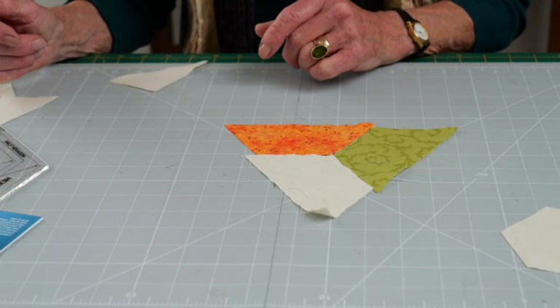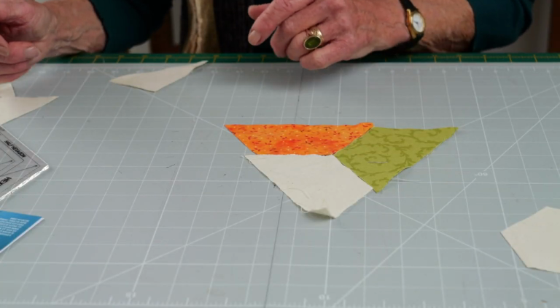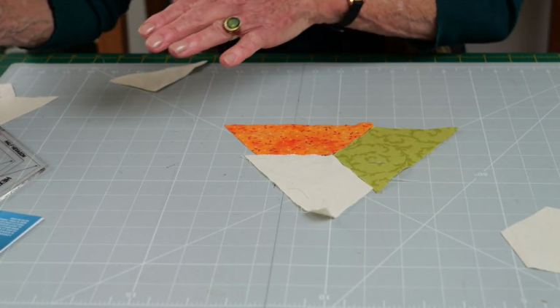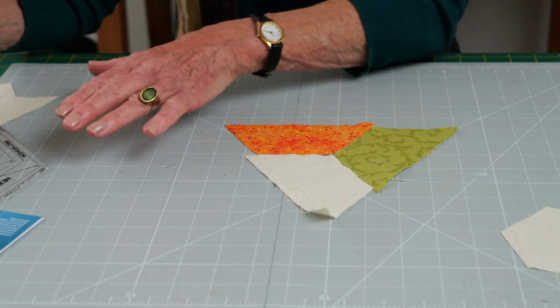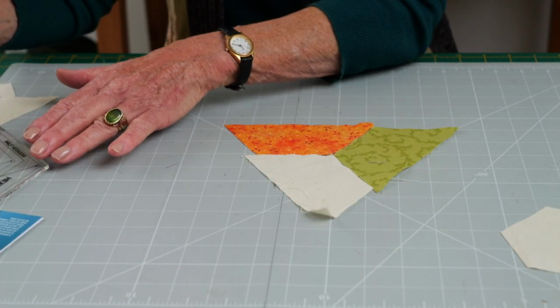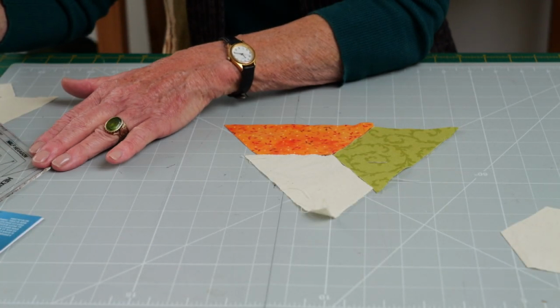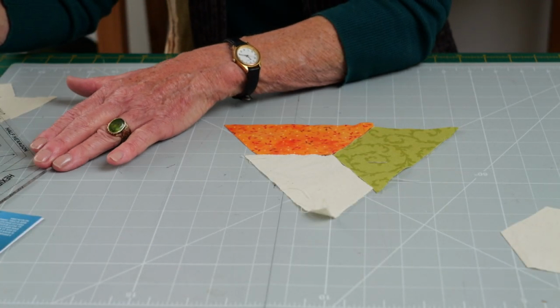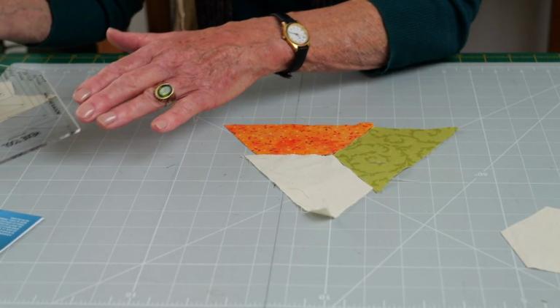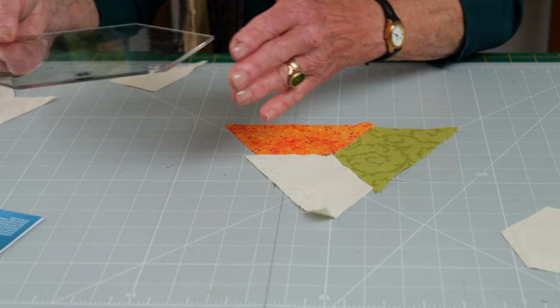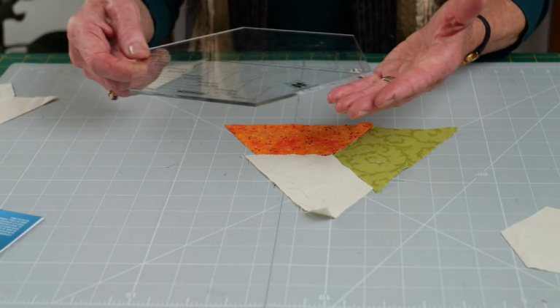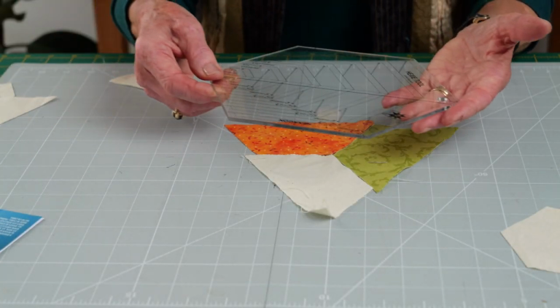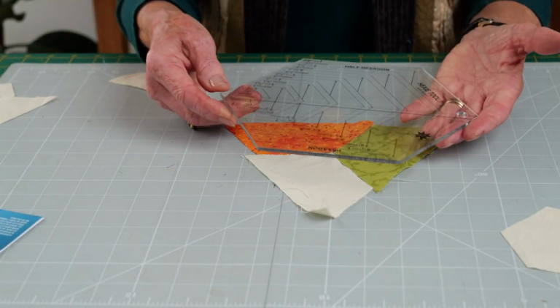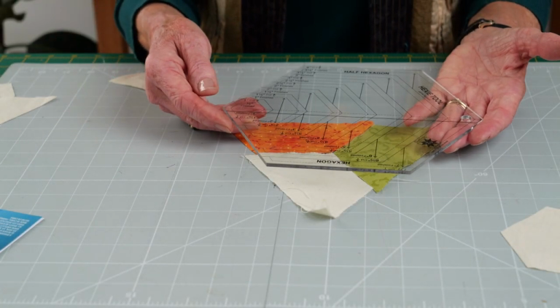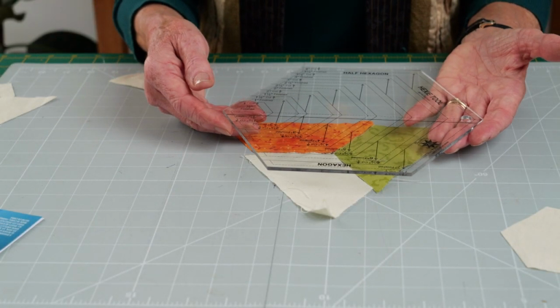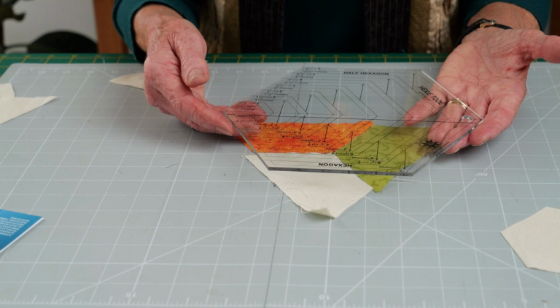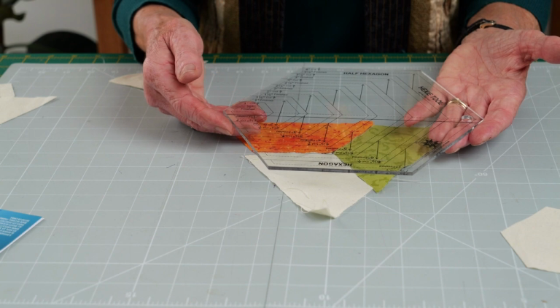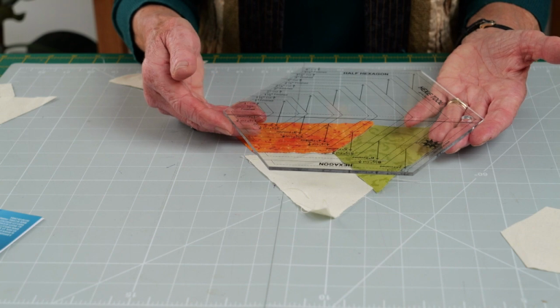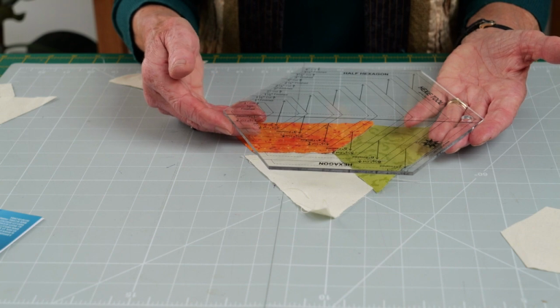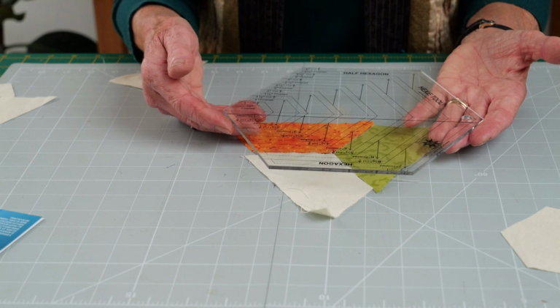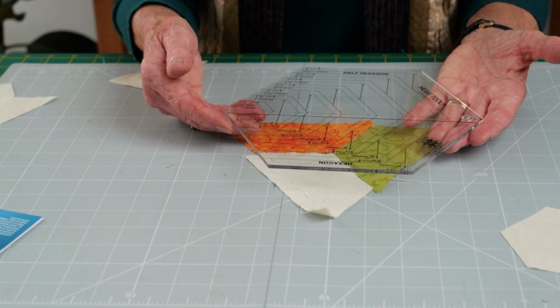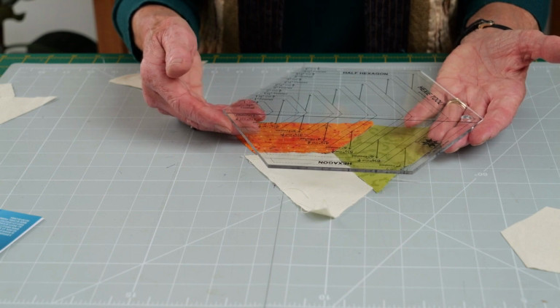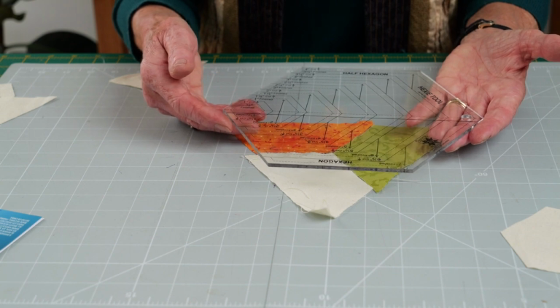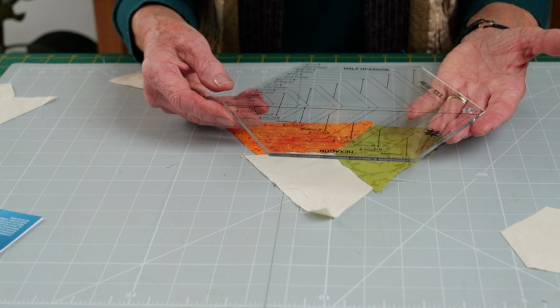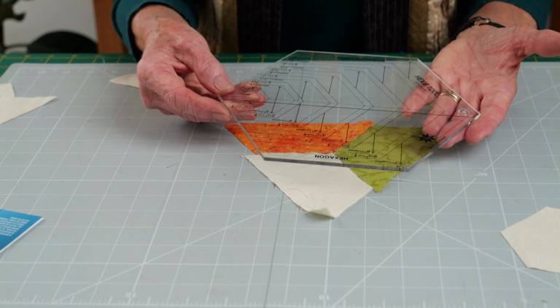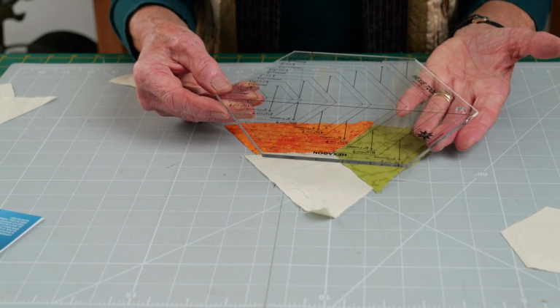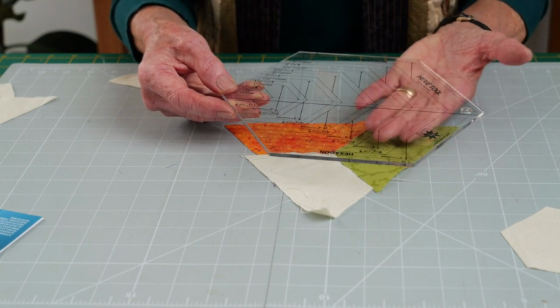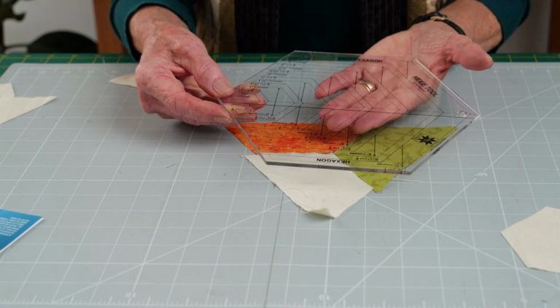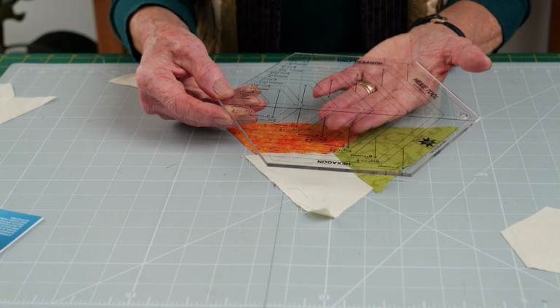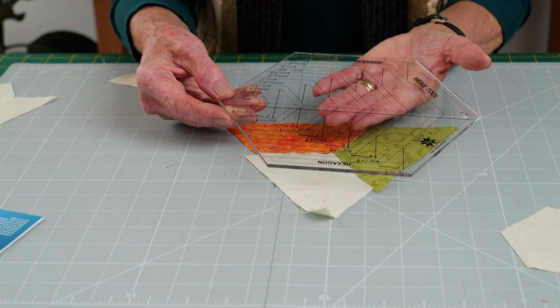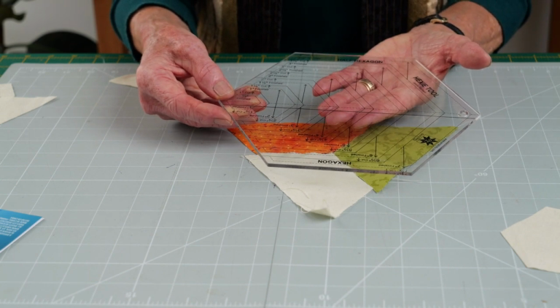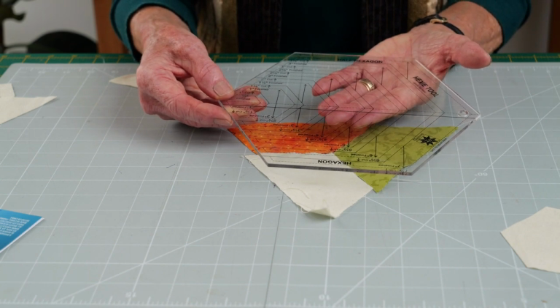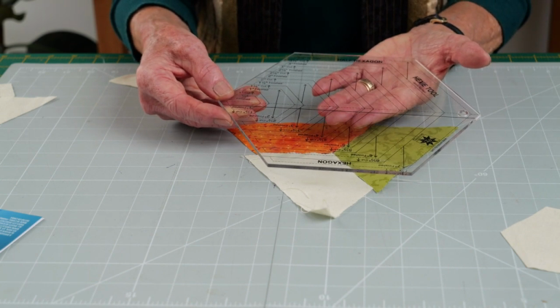So here we have the Hexi Tool, which does your whole hexagons and your half hexagons.